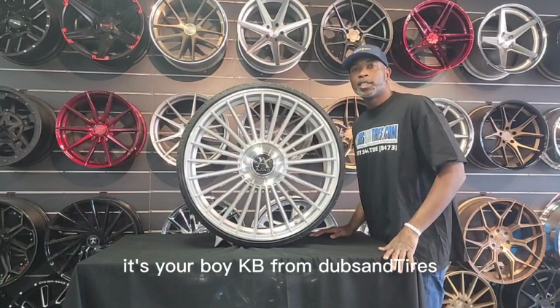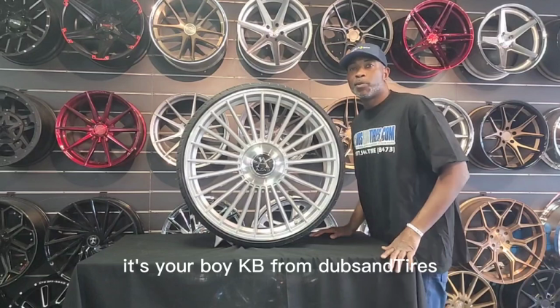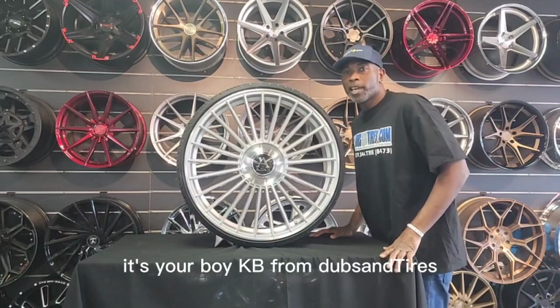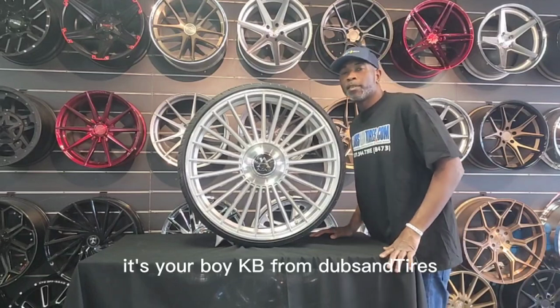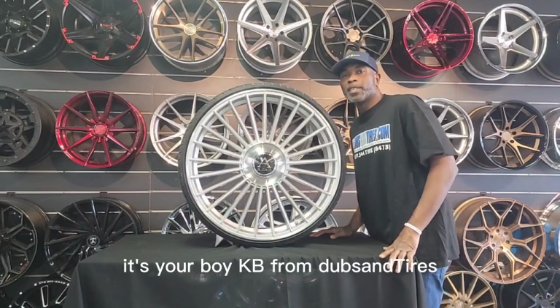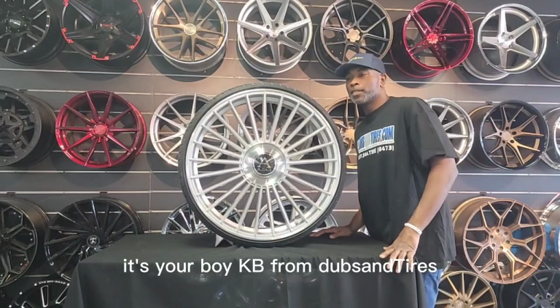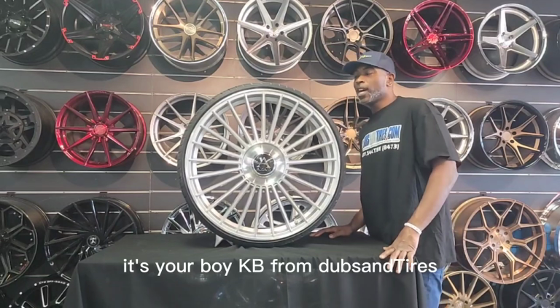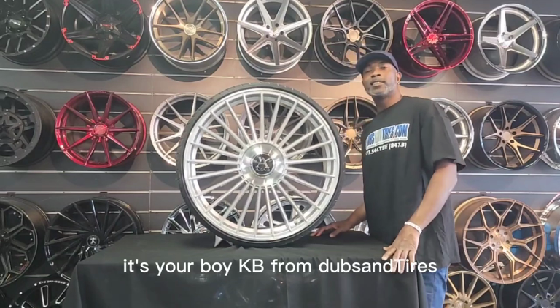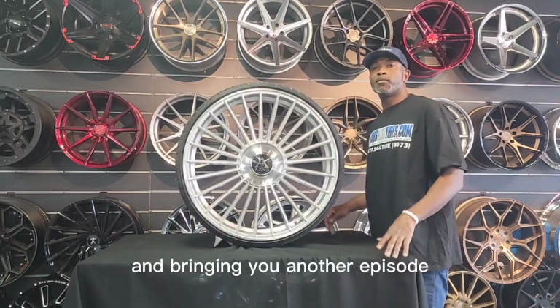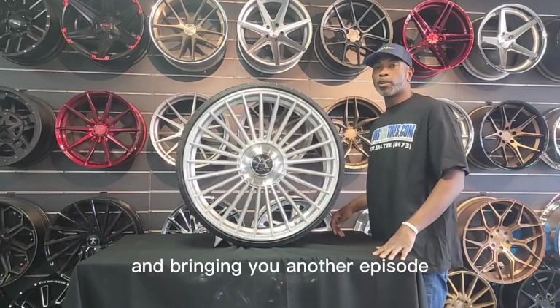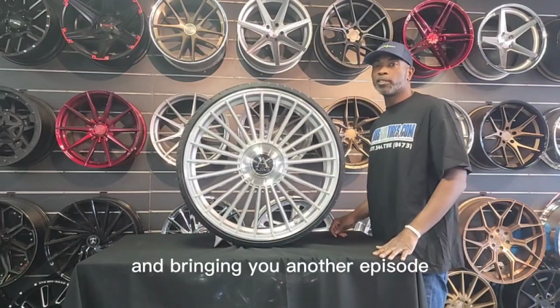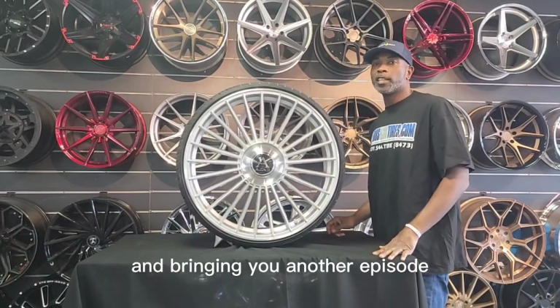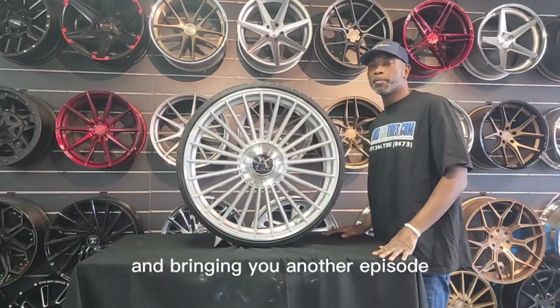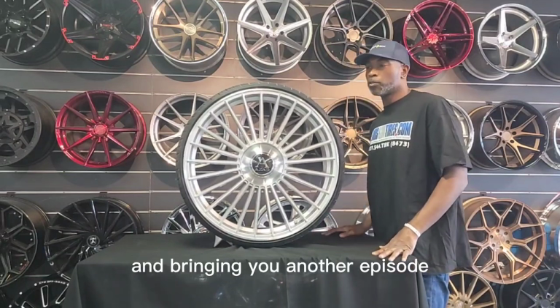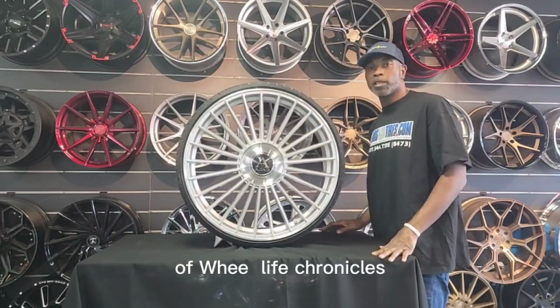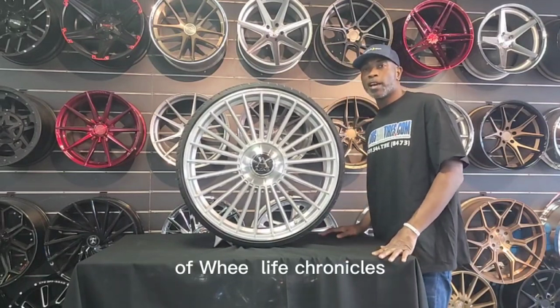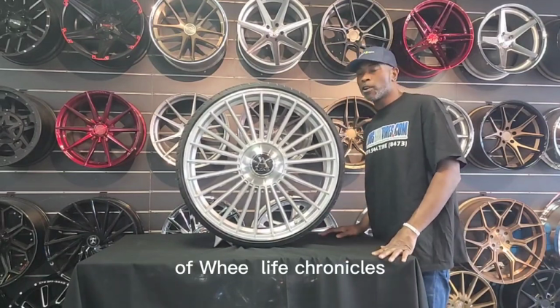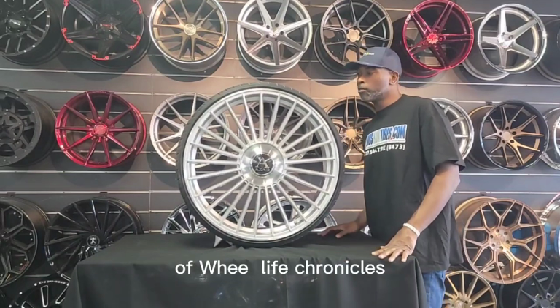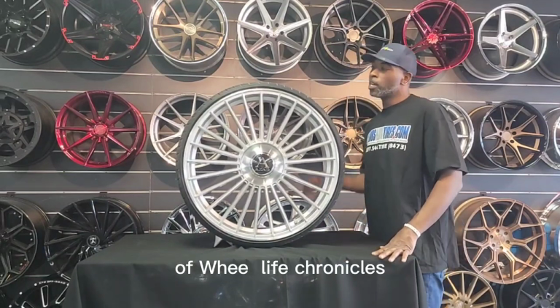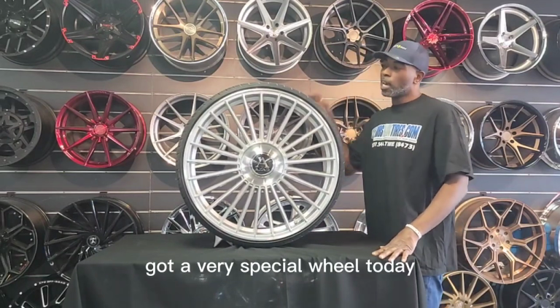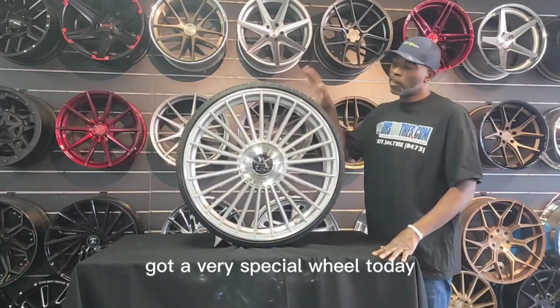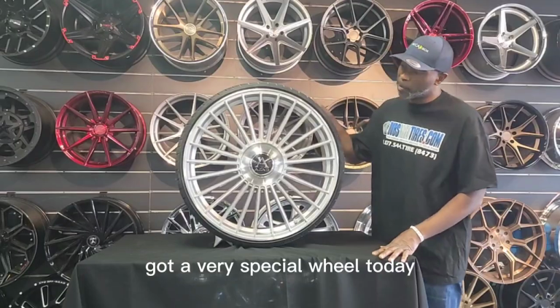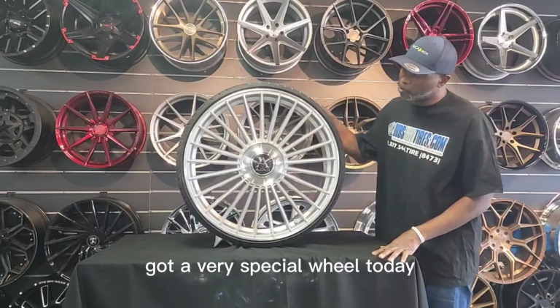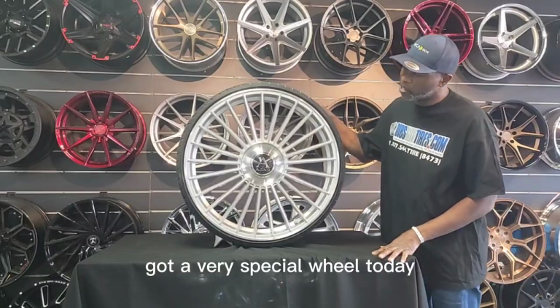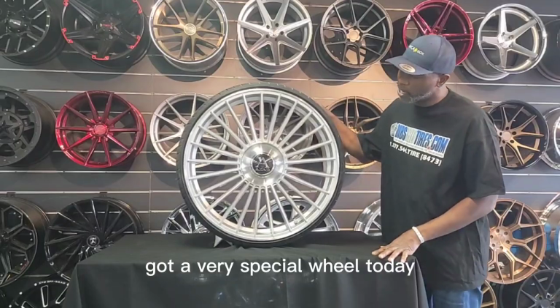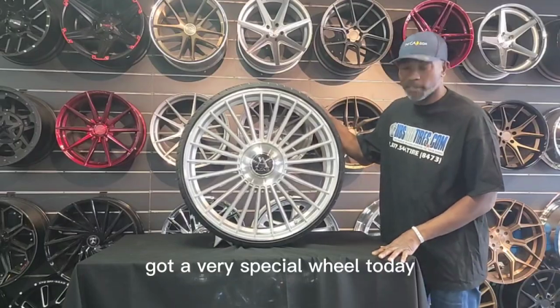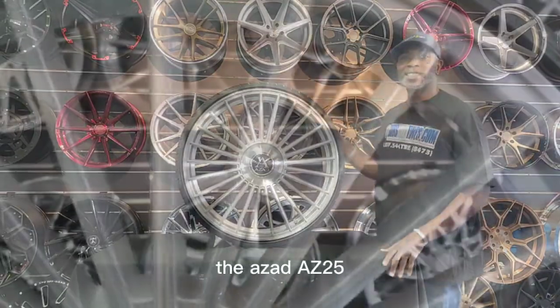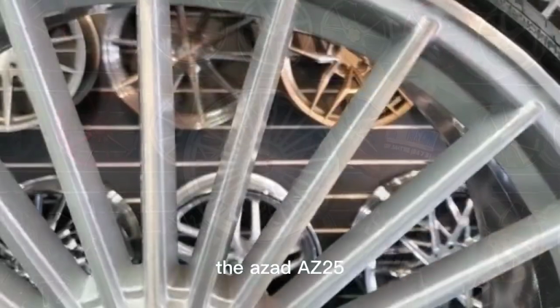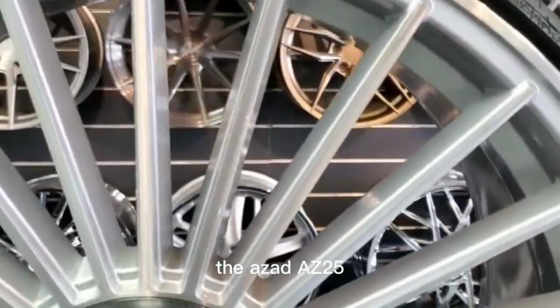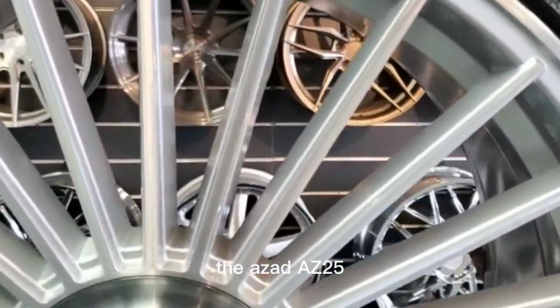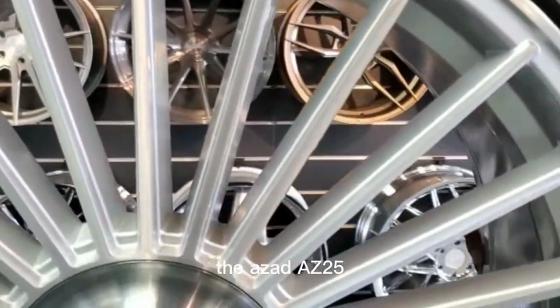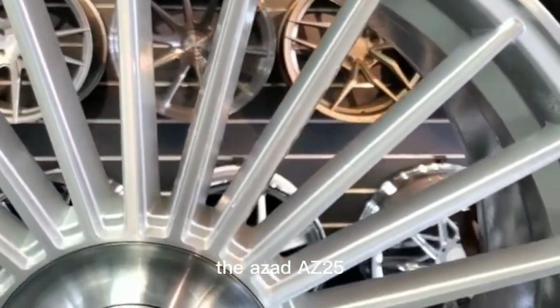This is your boy KB from Dubs and Tires, bringing you another episode of Wheel Life Chronicles. Got a very special wheel today — the Zod AZ25.